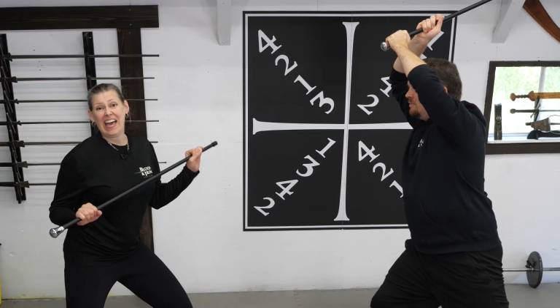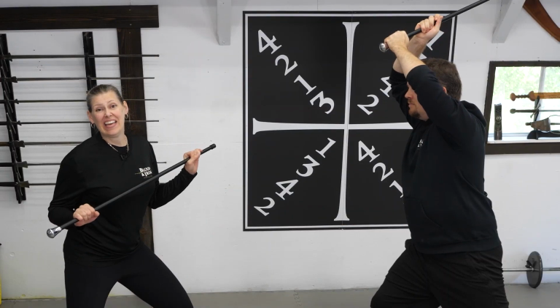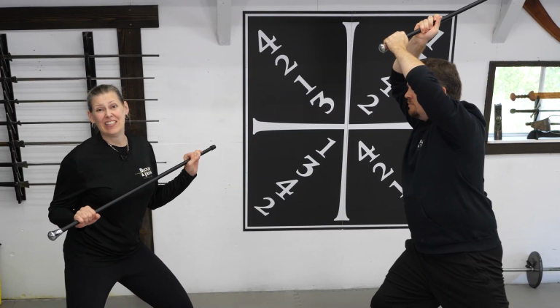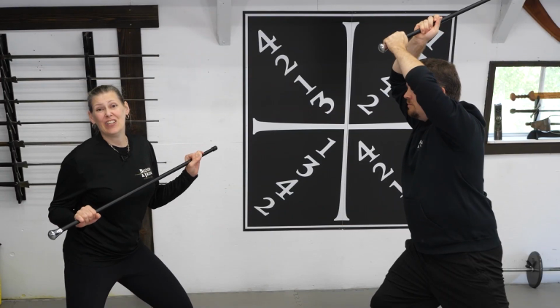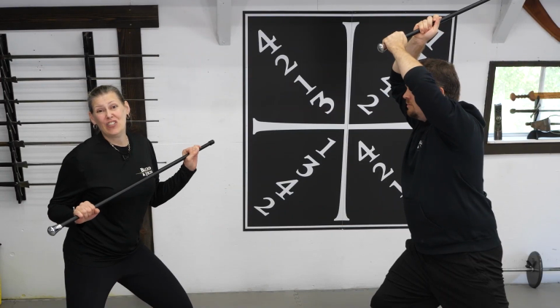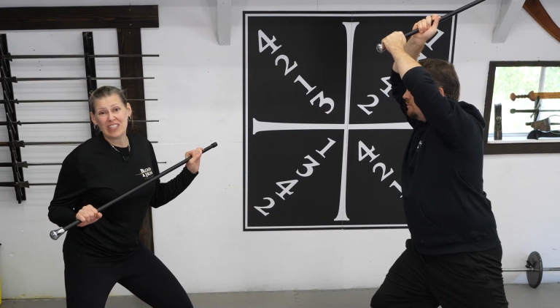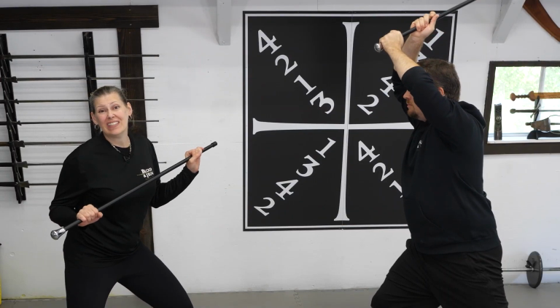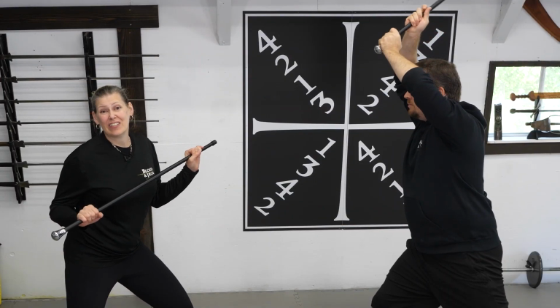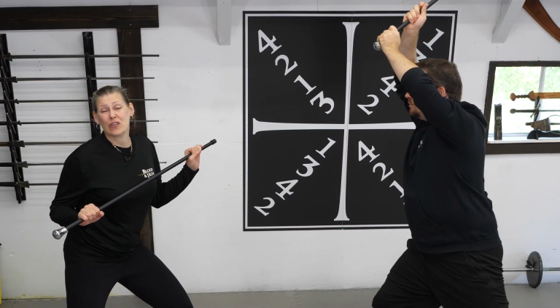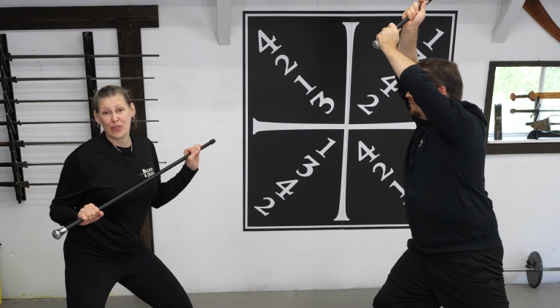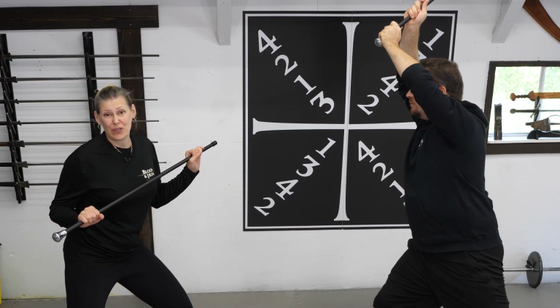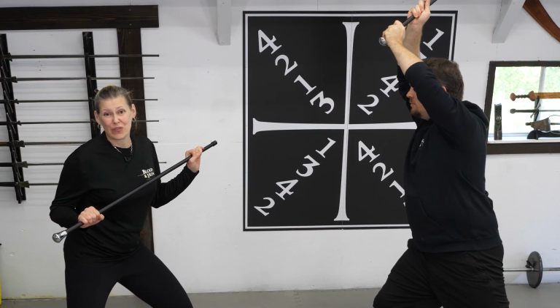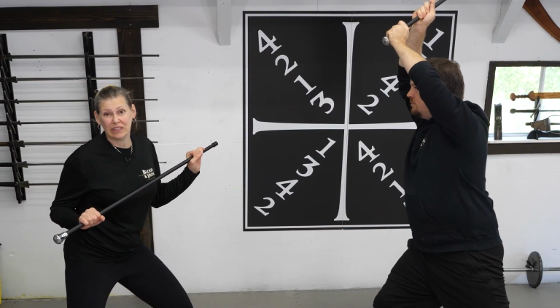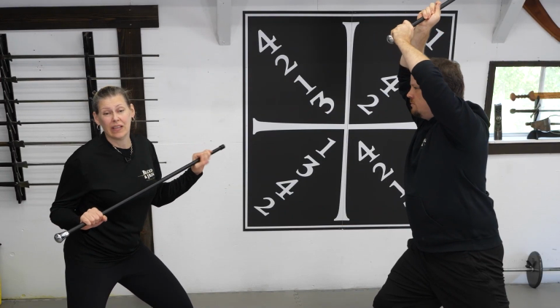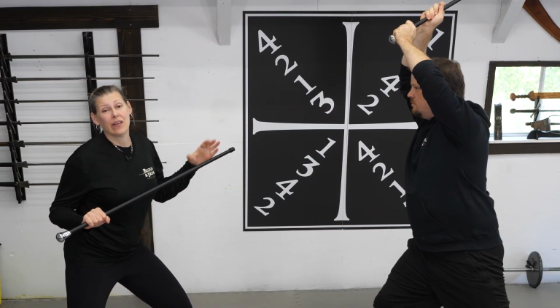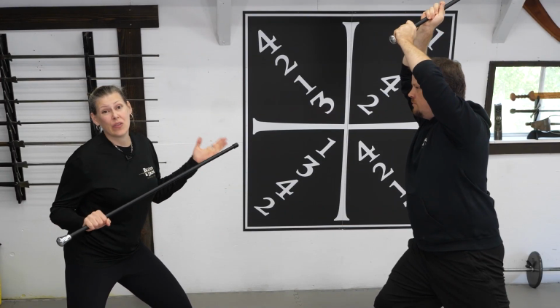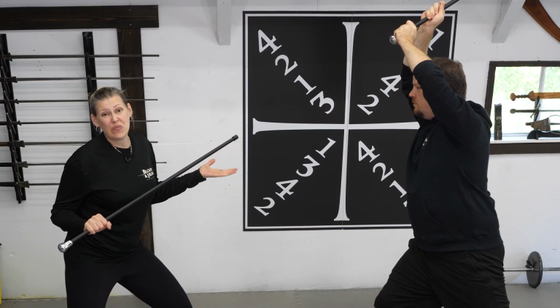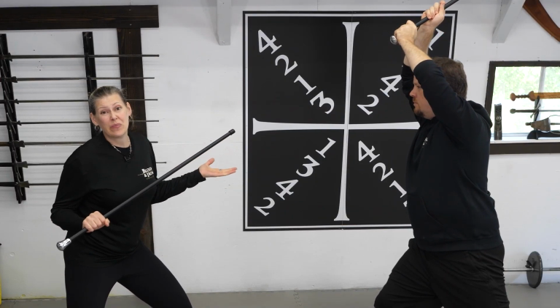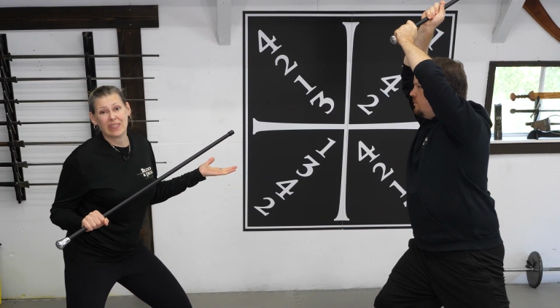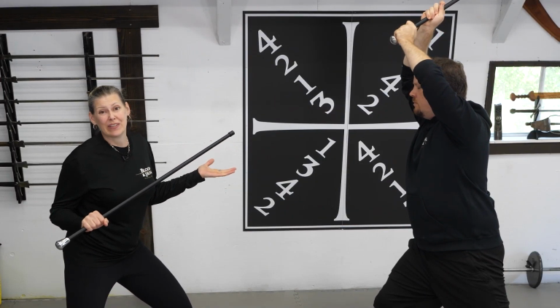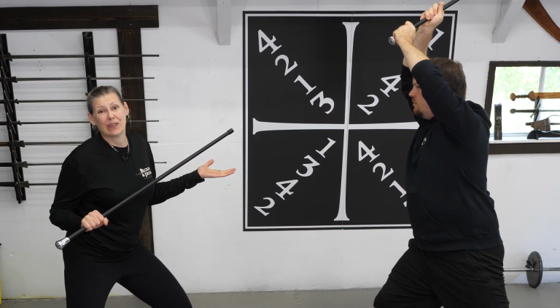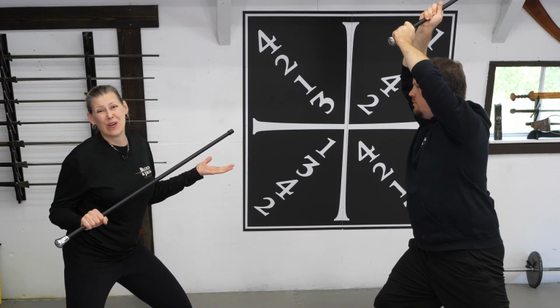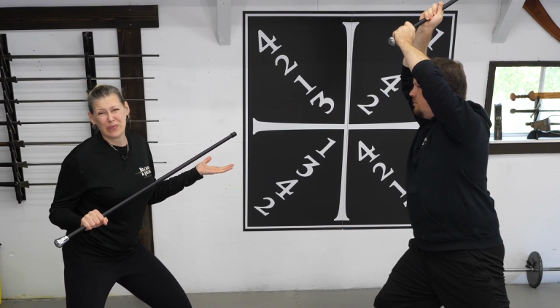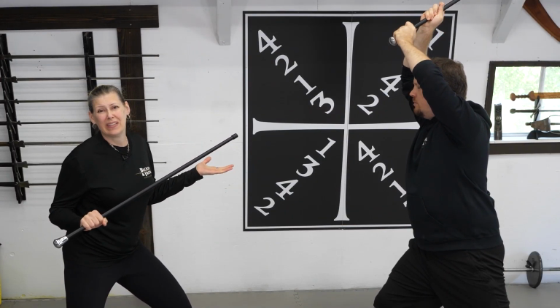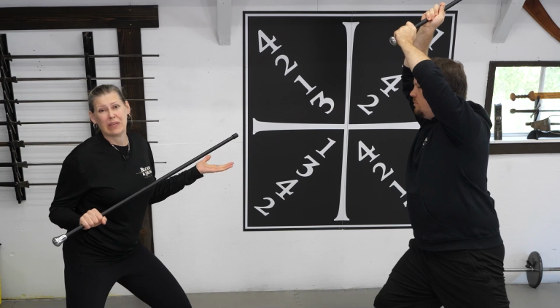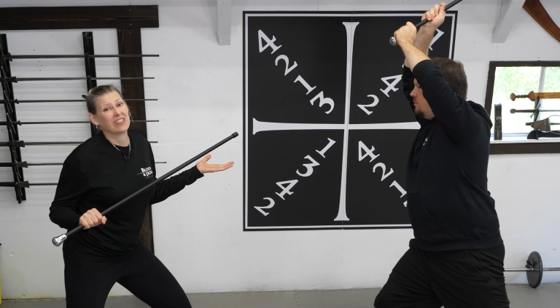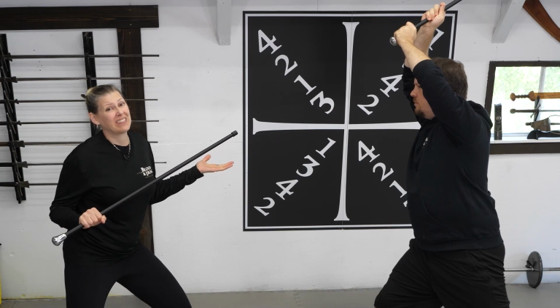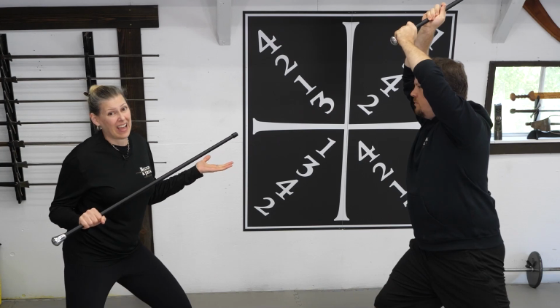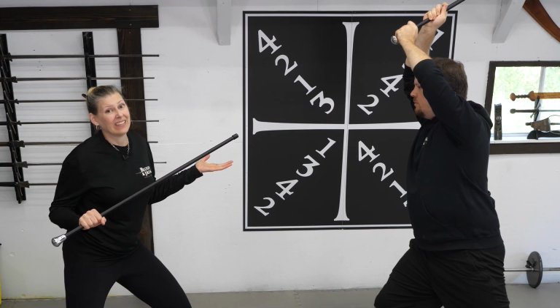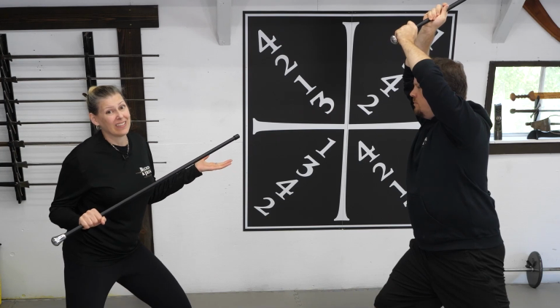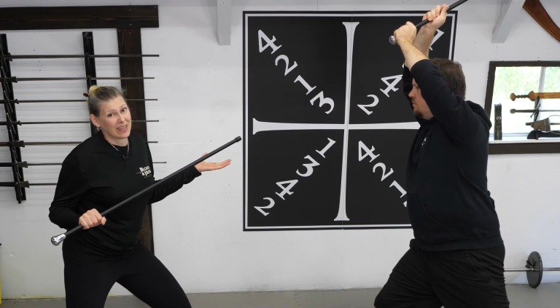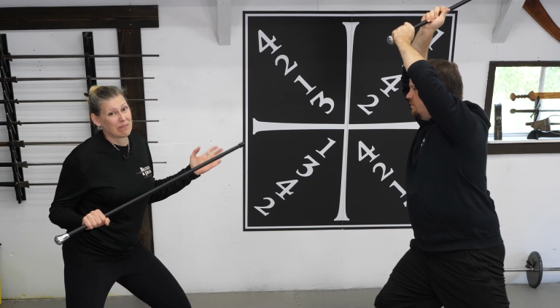And, just as in our first drill, the movements here with the cane are pretty much exactly the same.